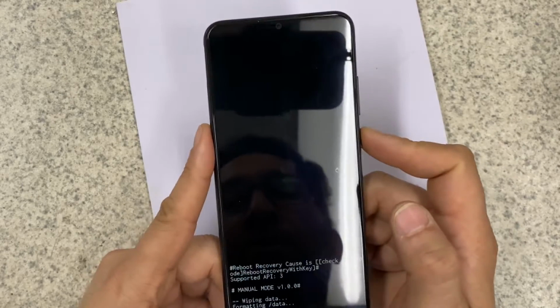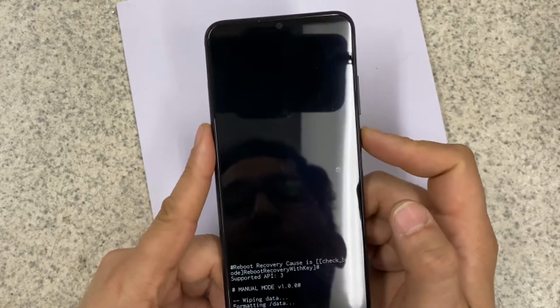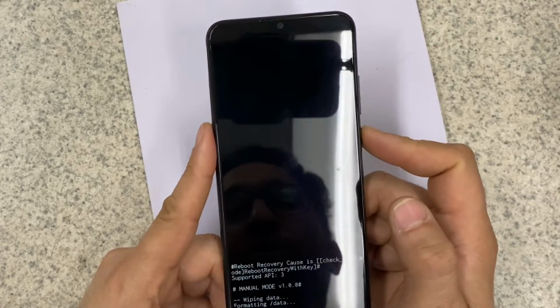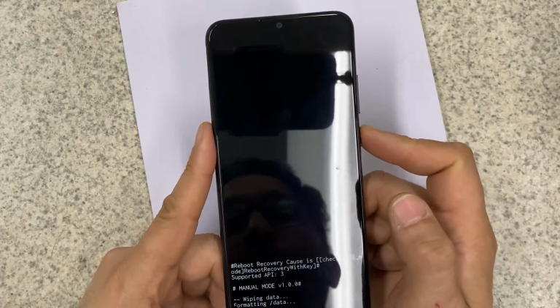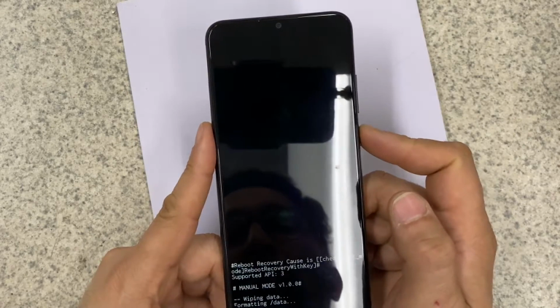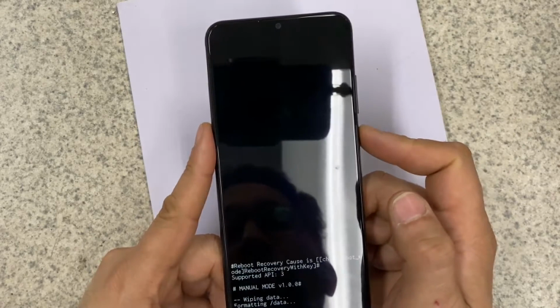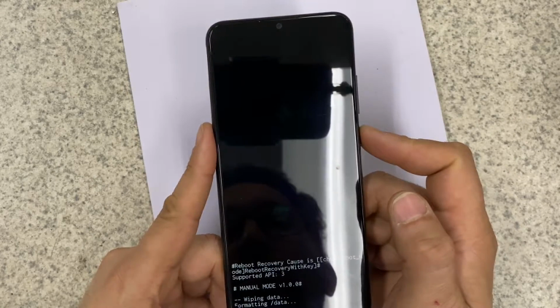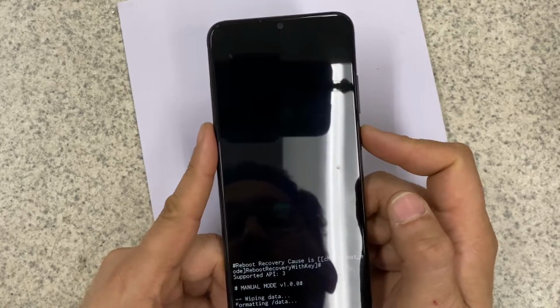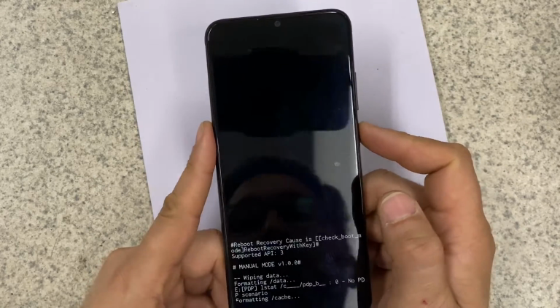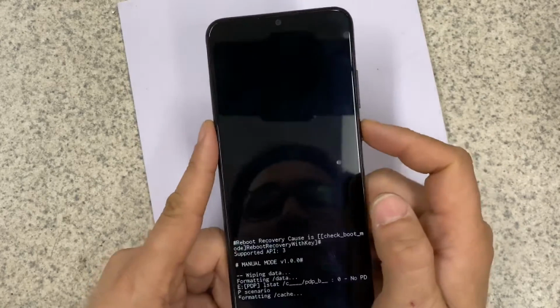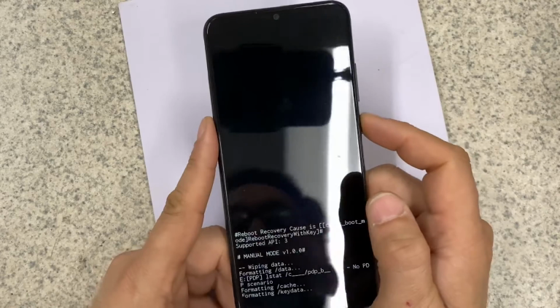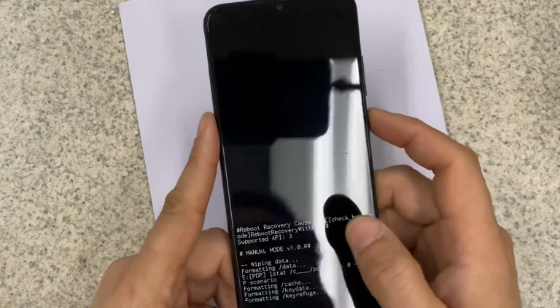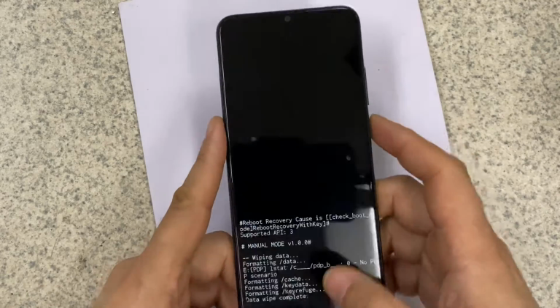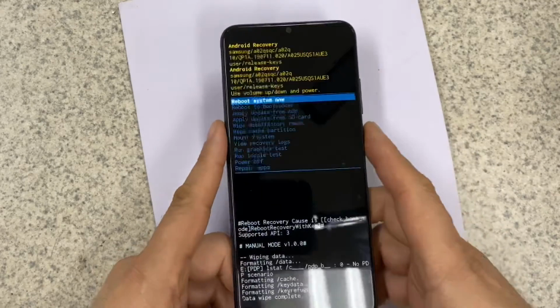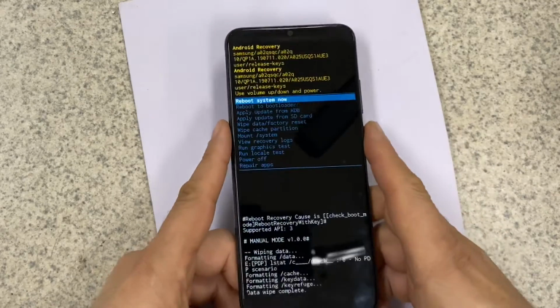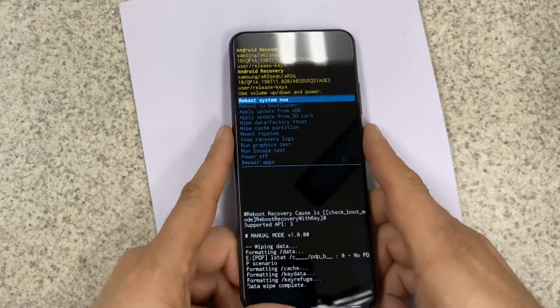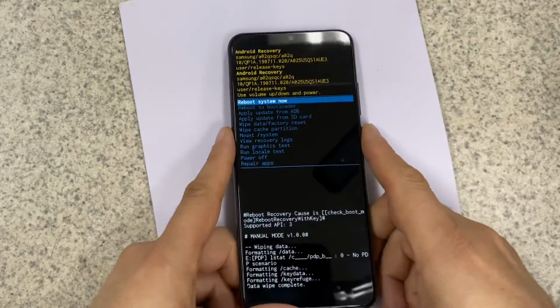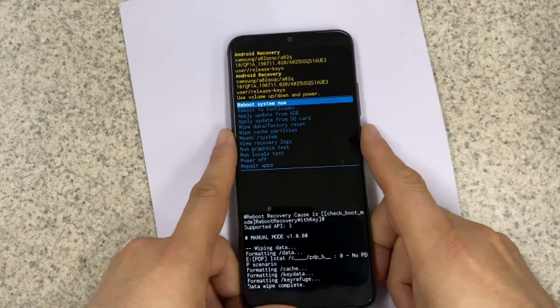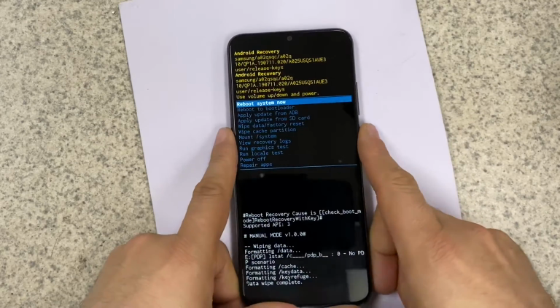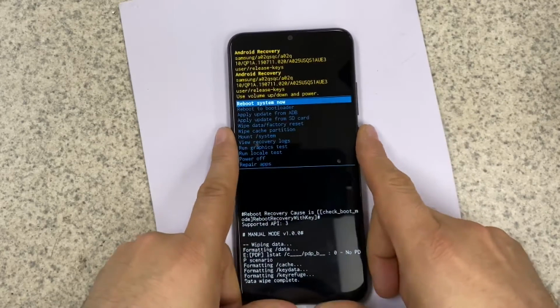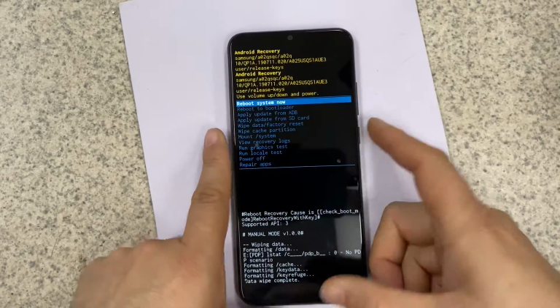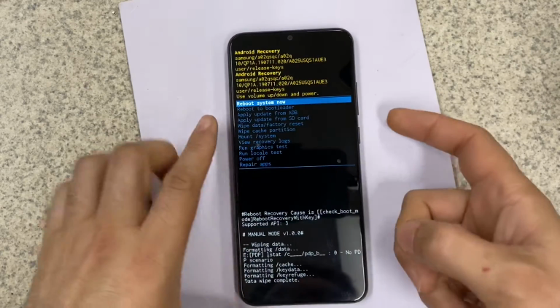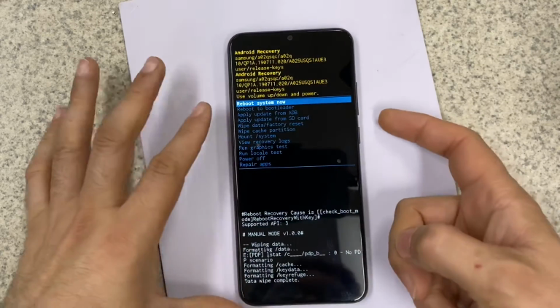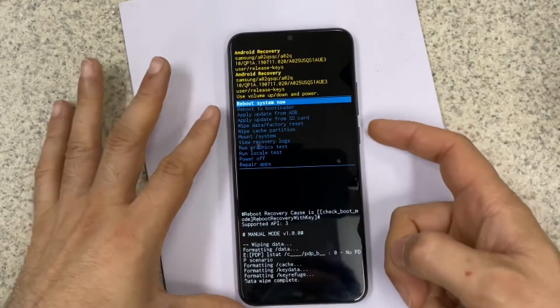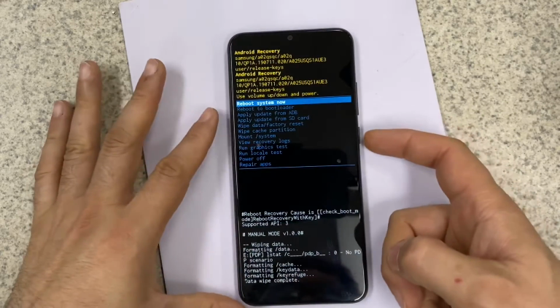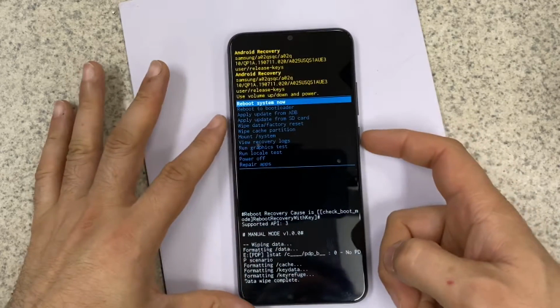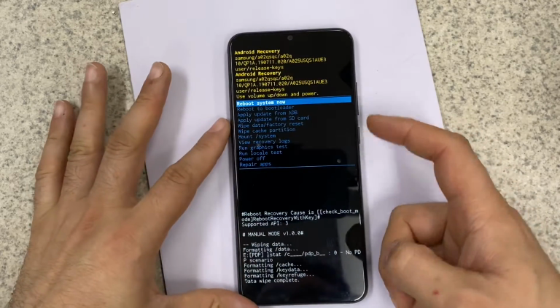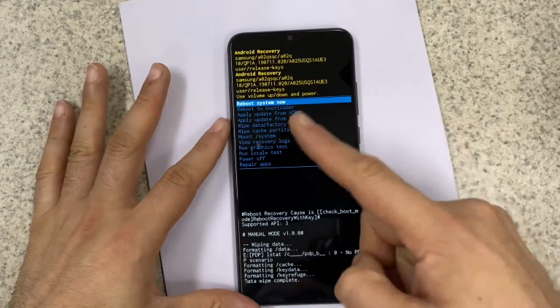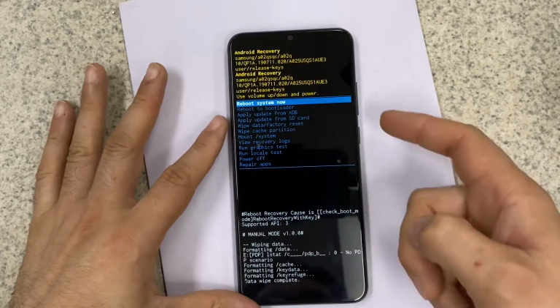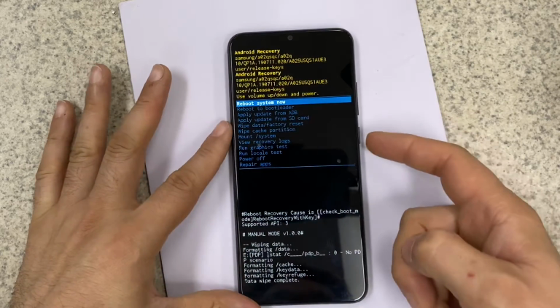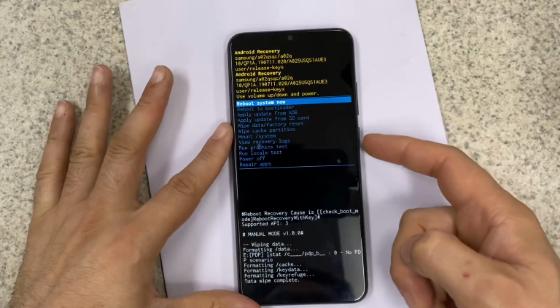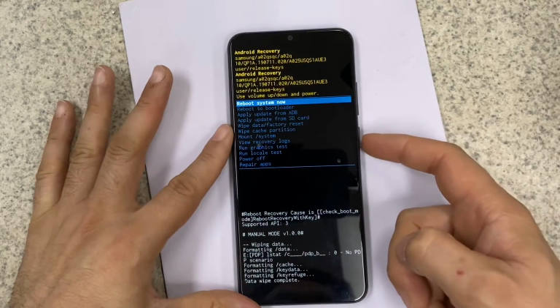There you go. Now select "Reboot the System" — yes.